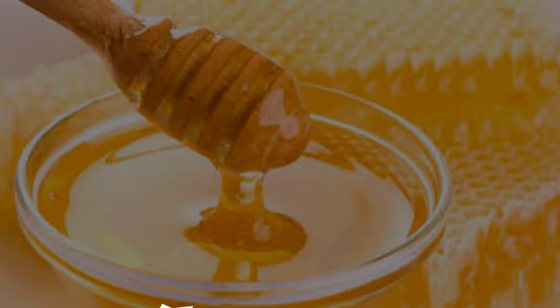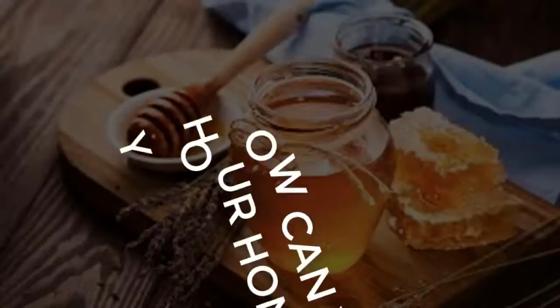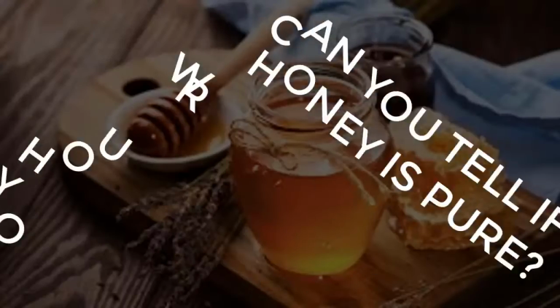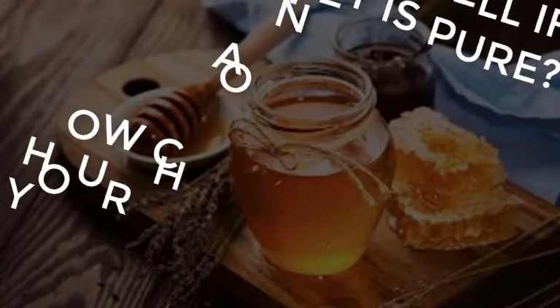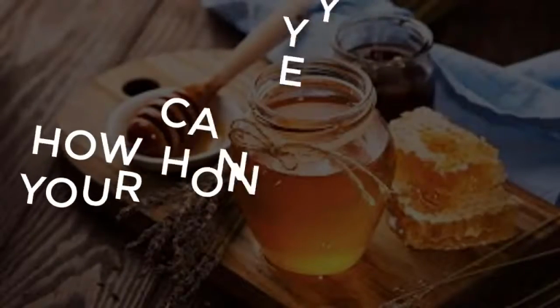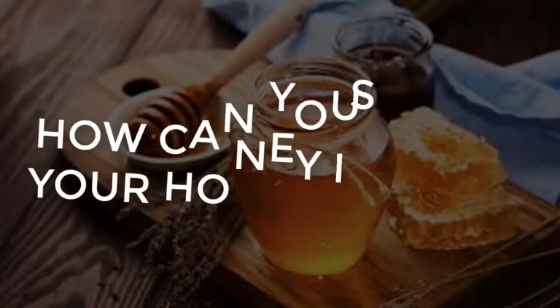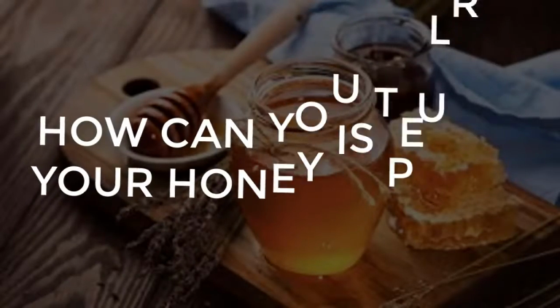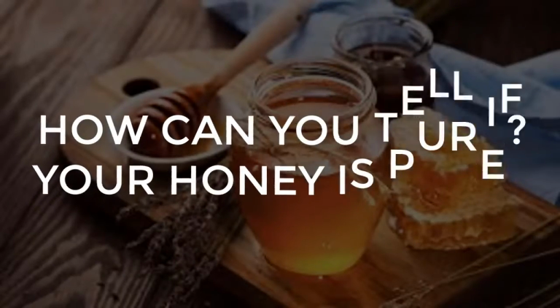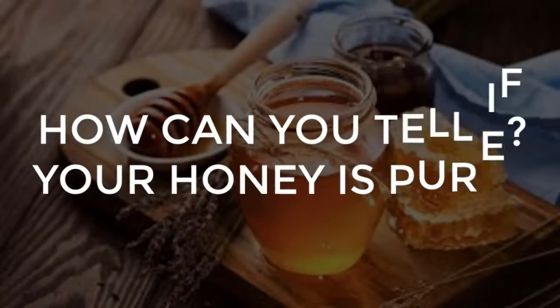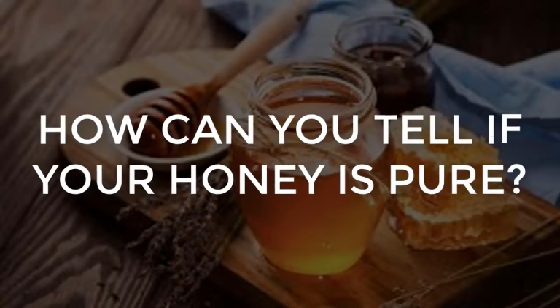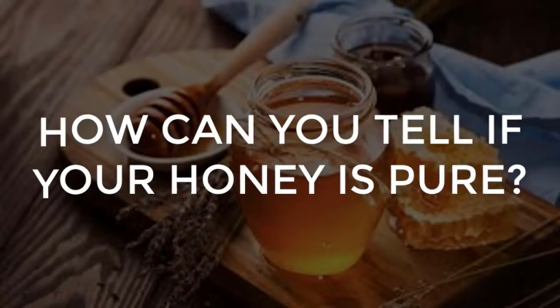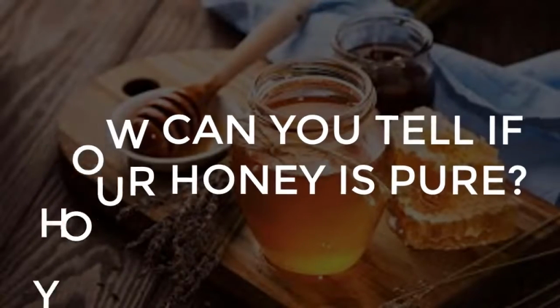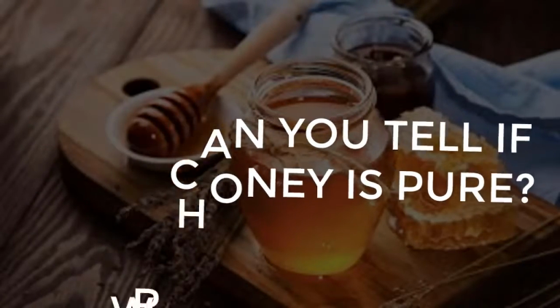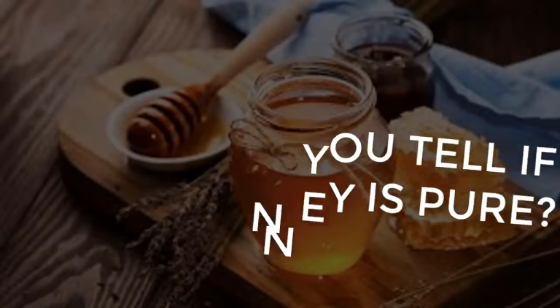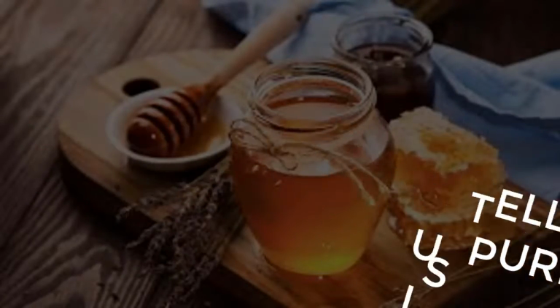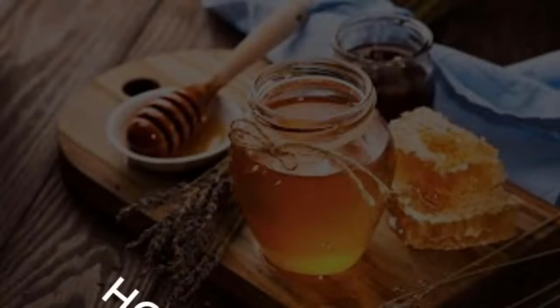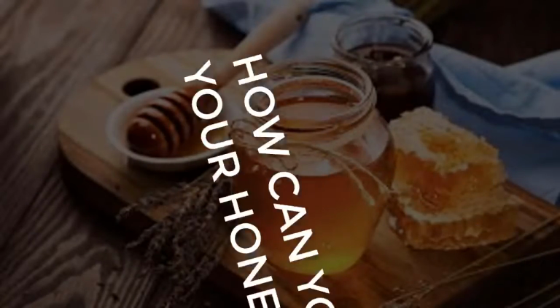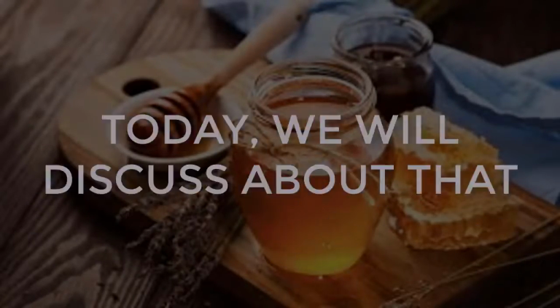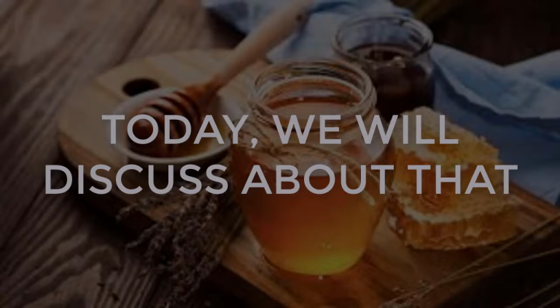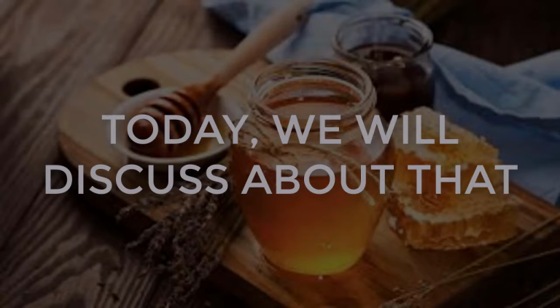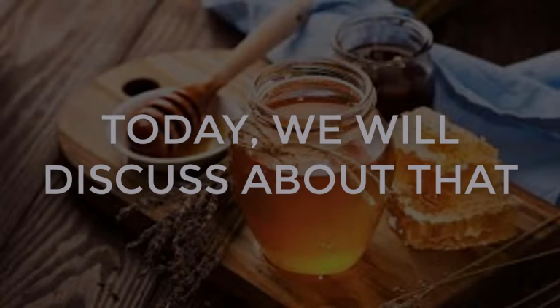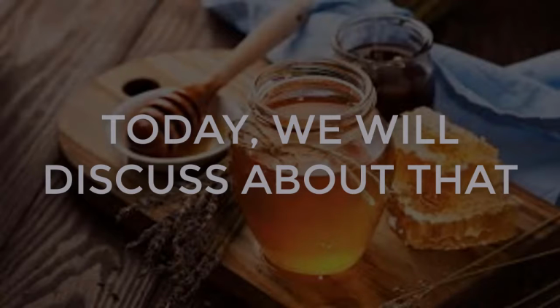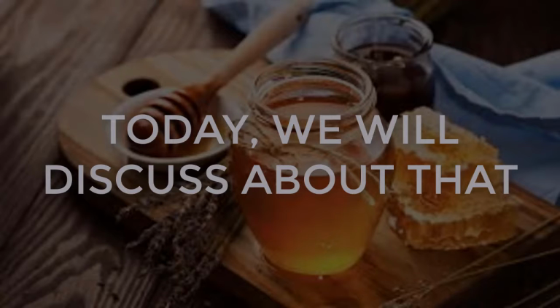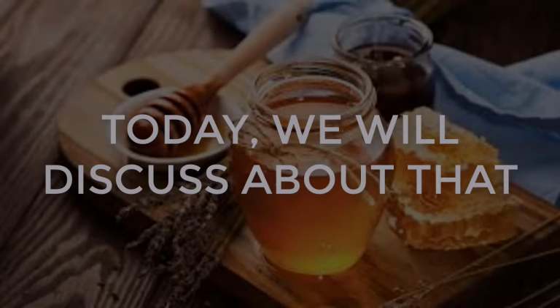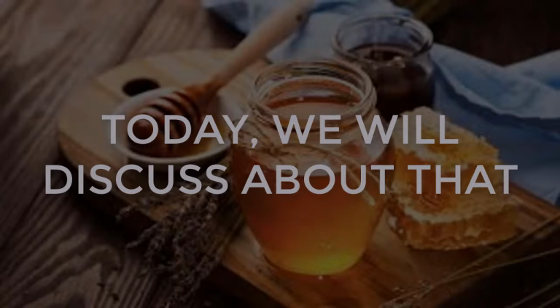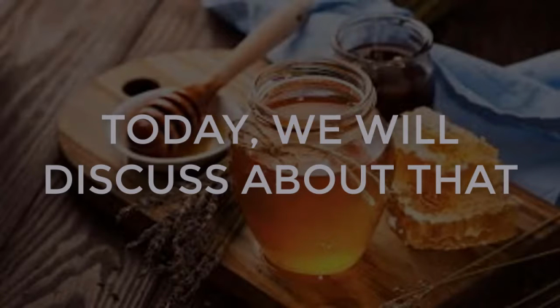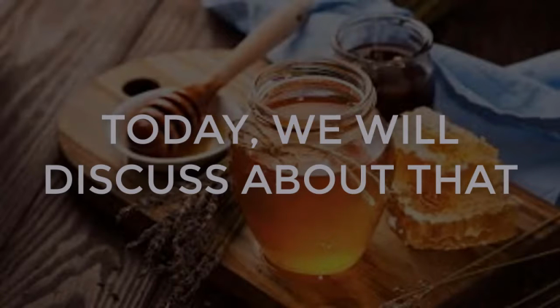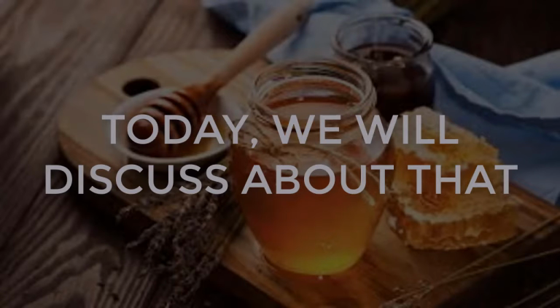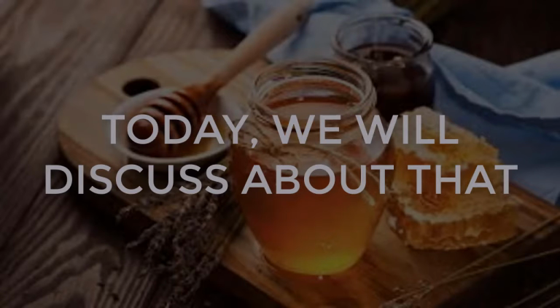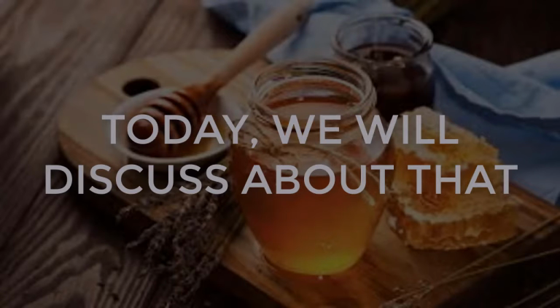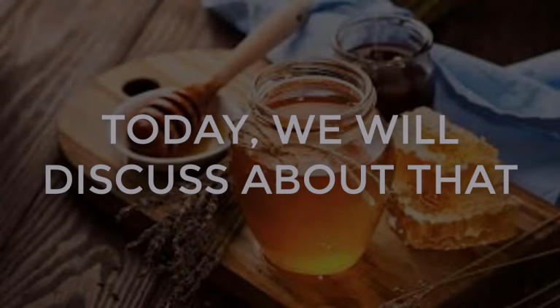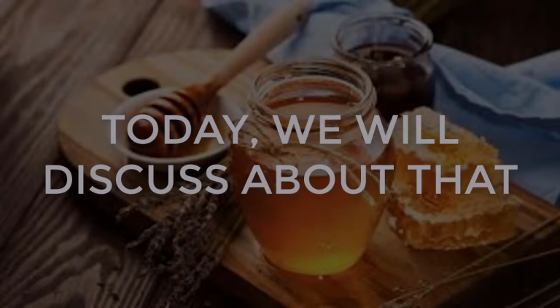How can you tell if your honey is pure? Today we will discuss about that.